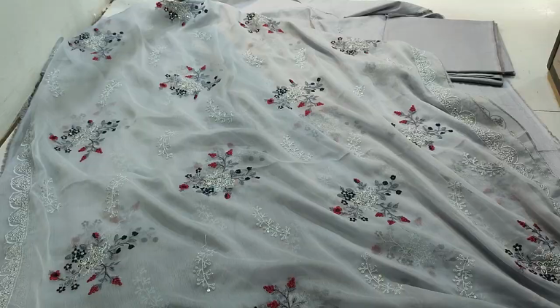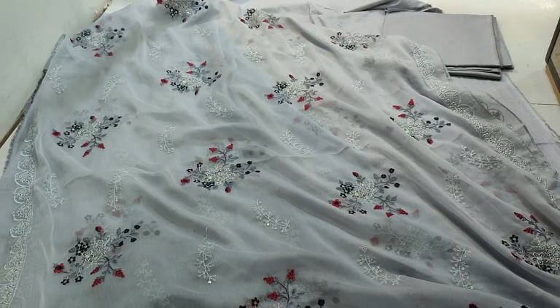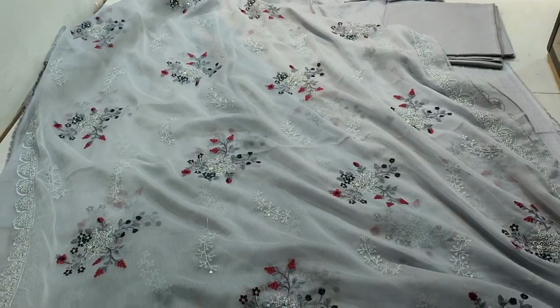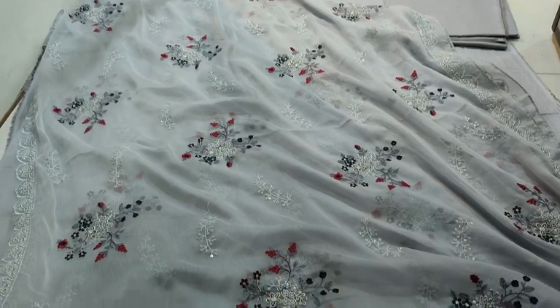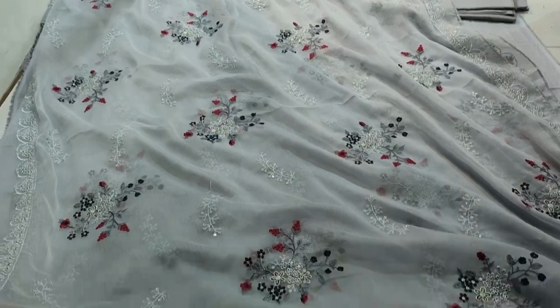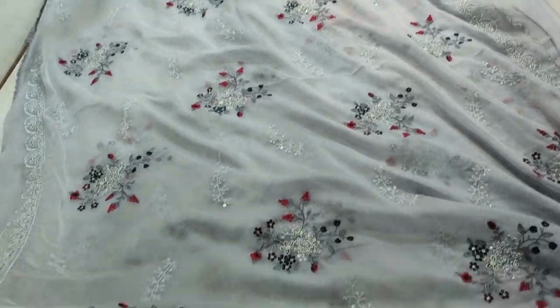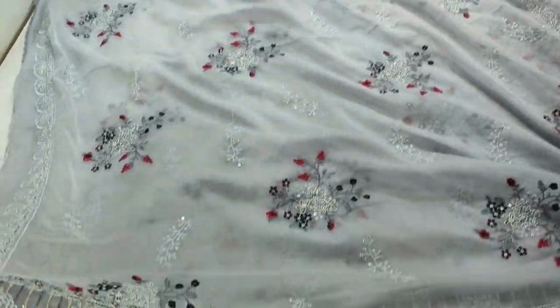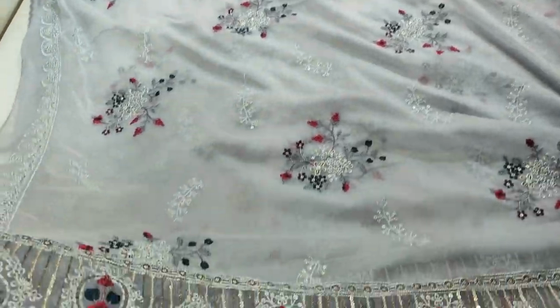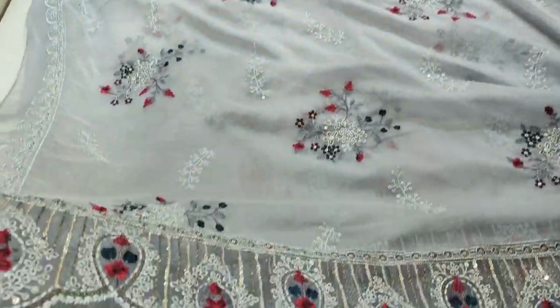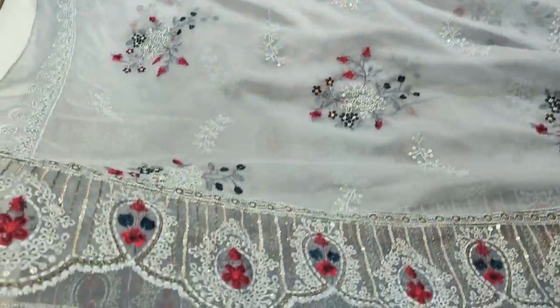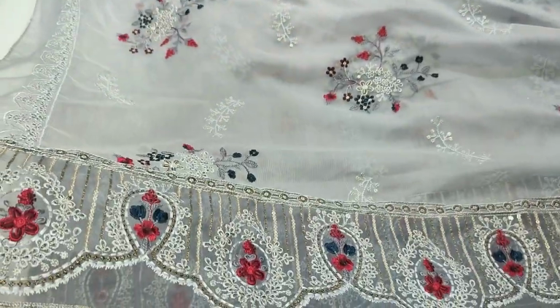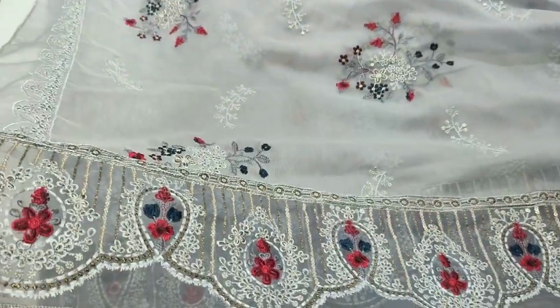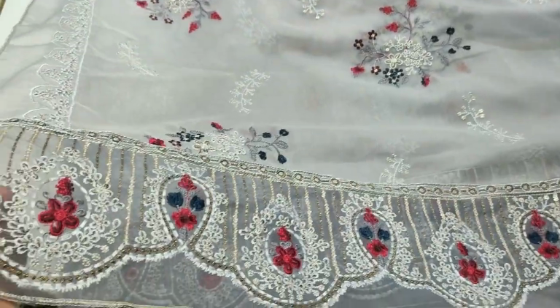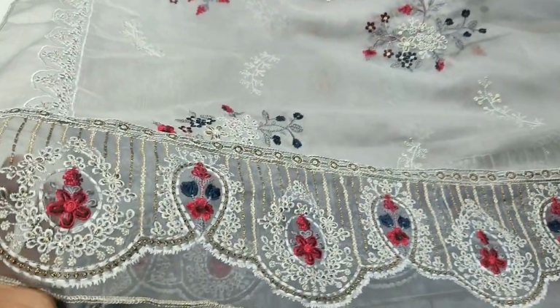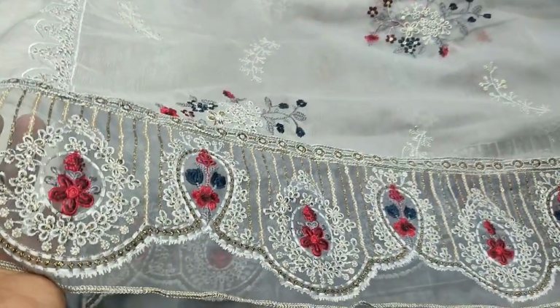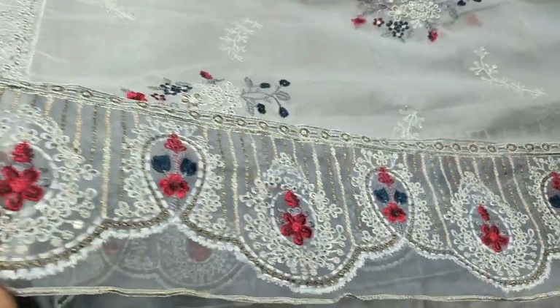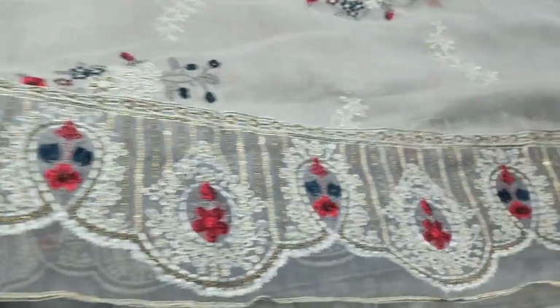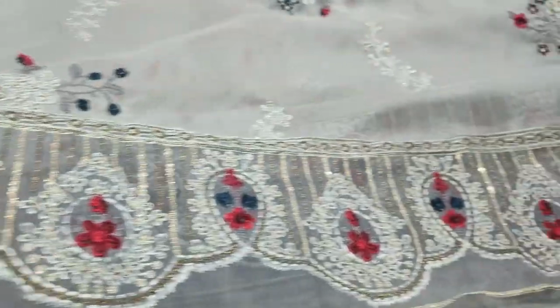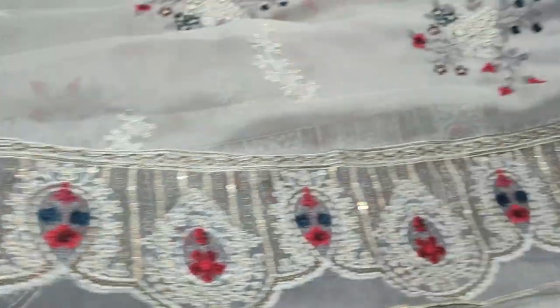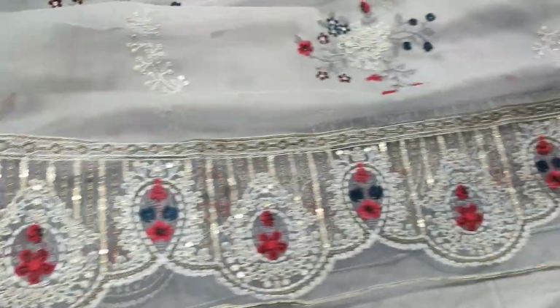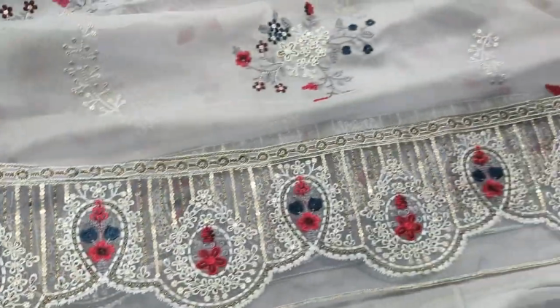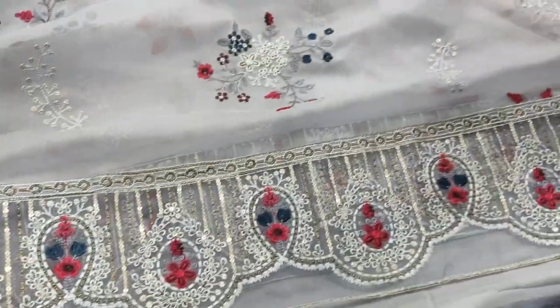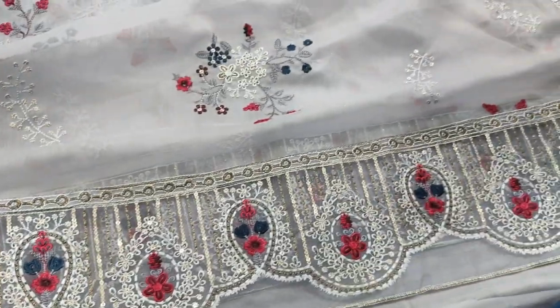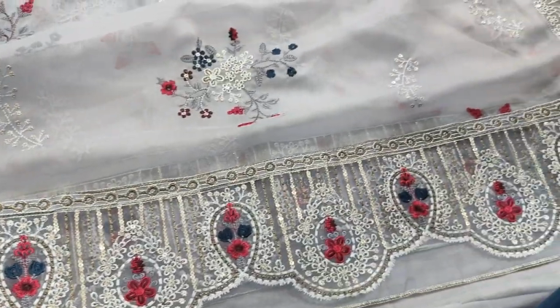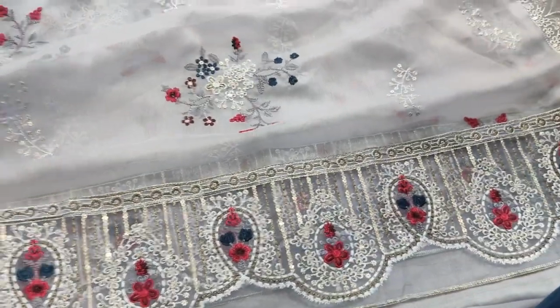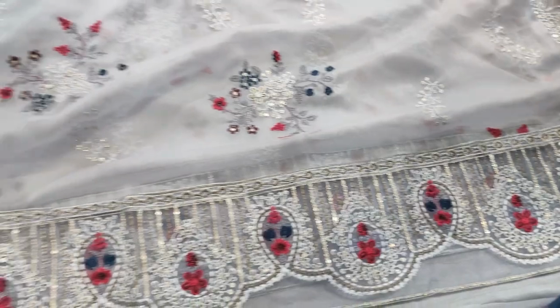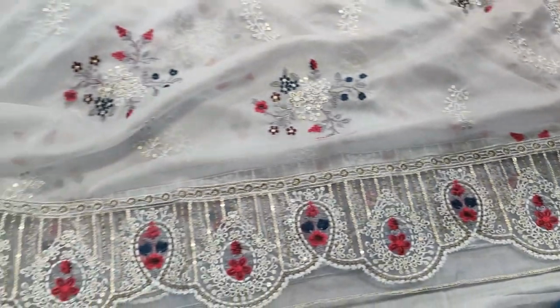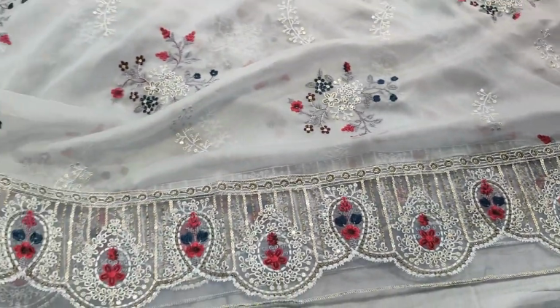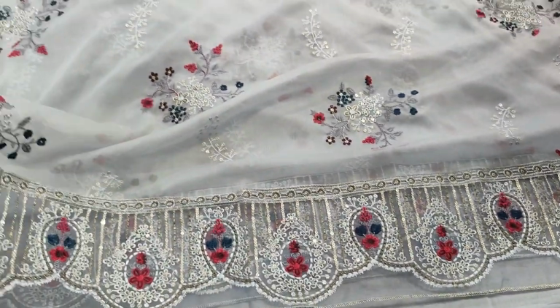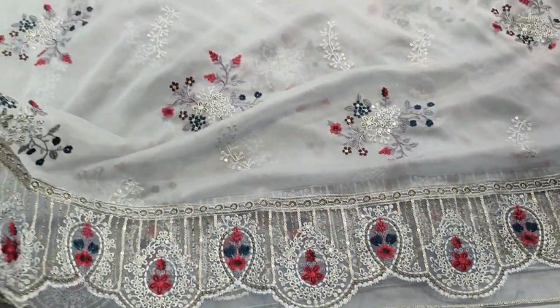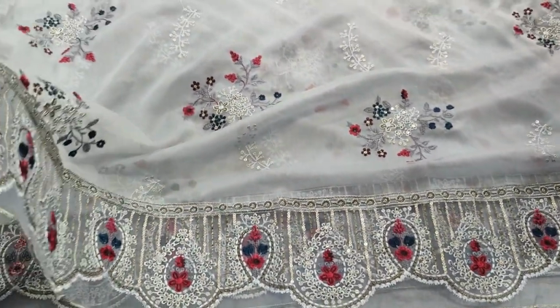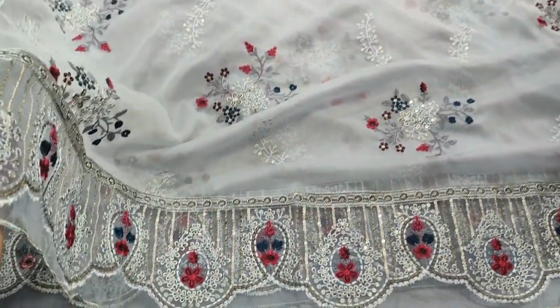Chiffon embroidered and ready. Shakutra is on top.